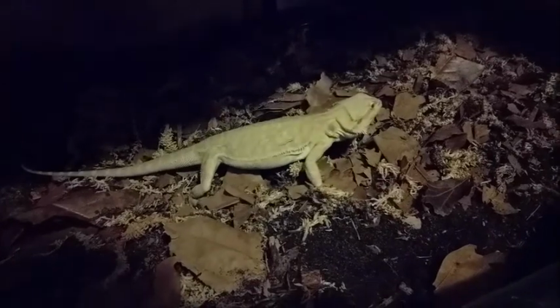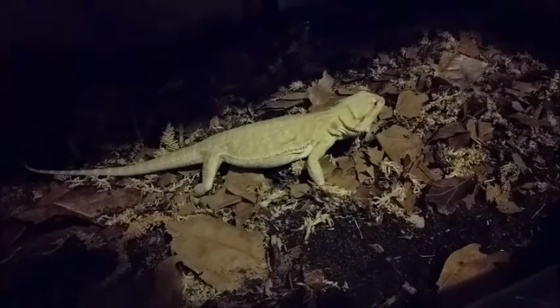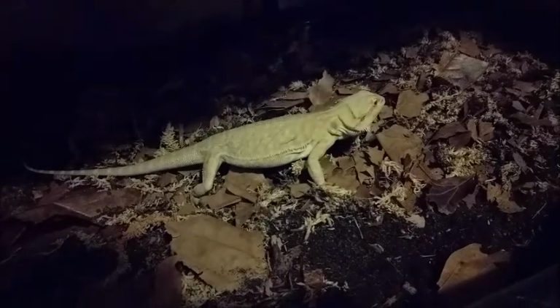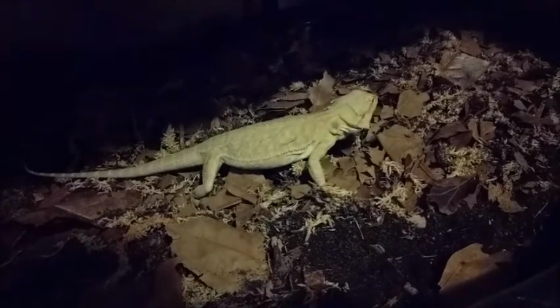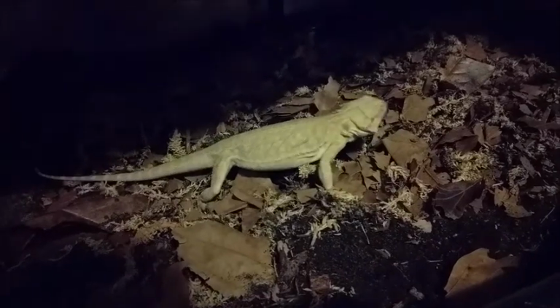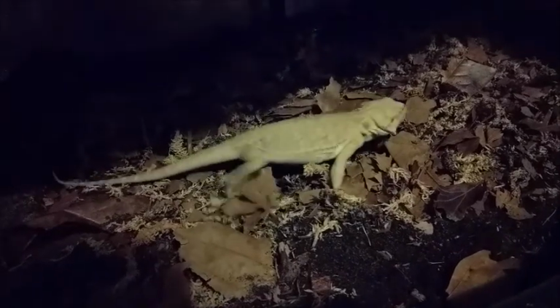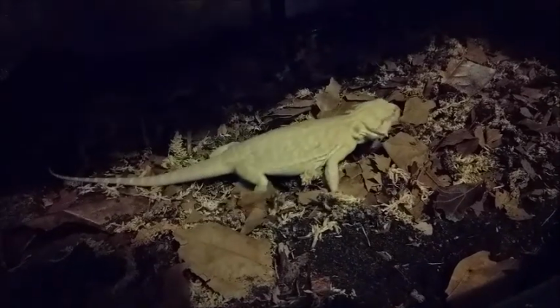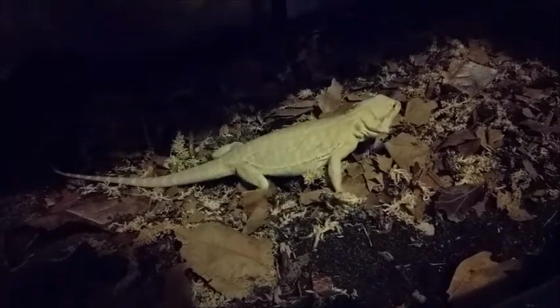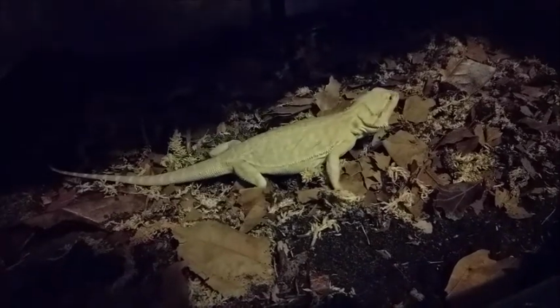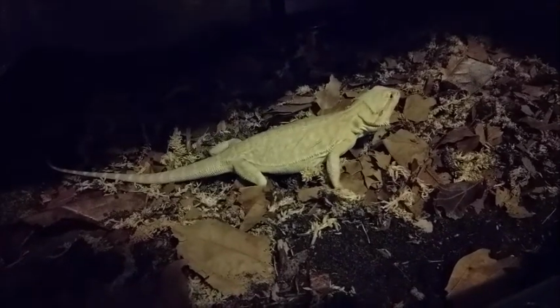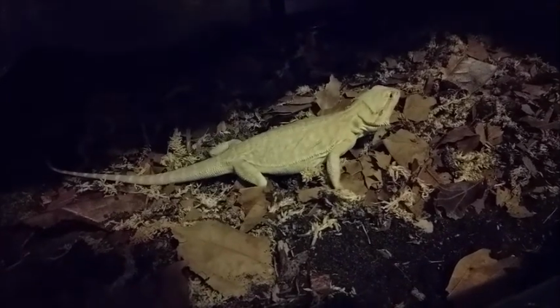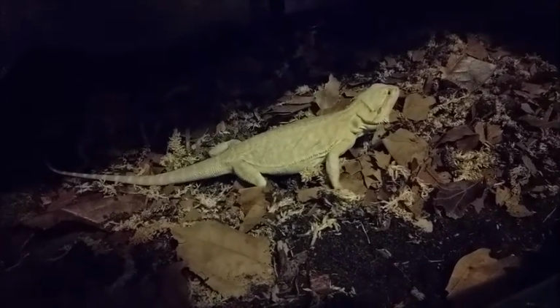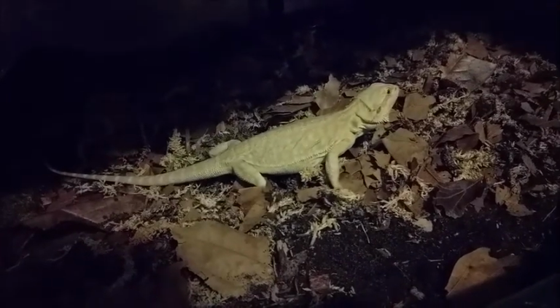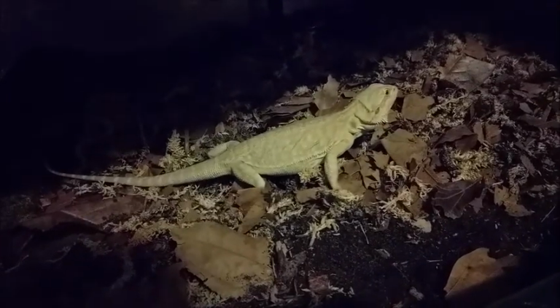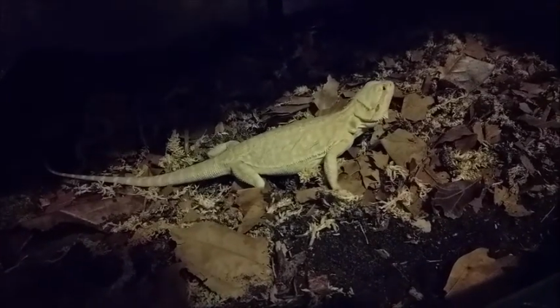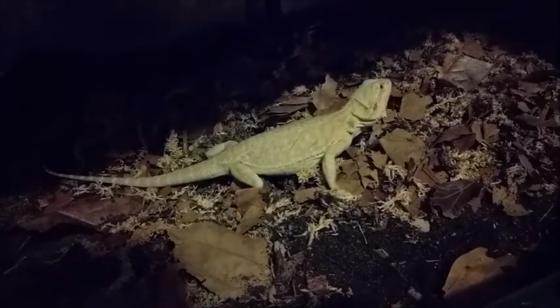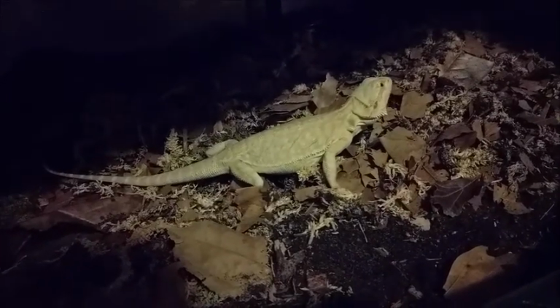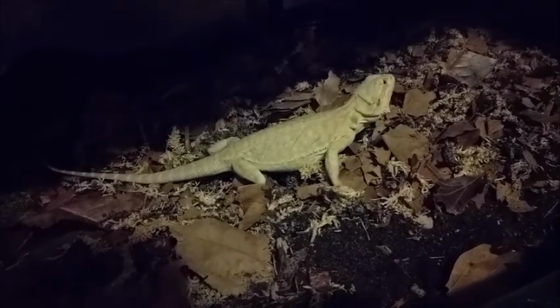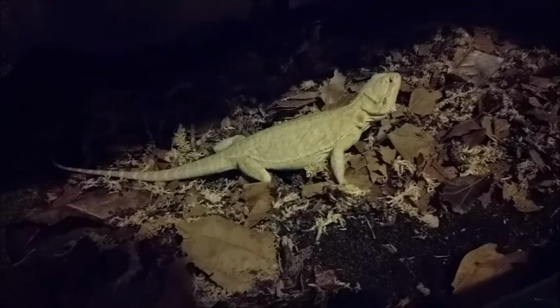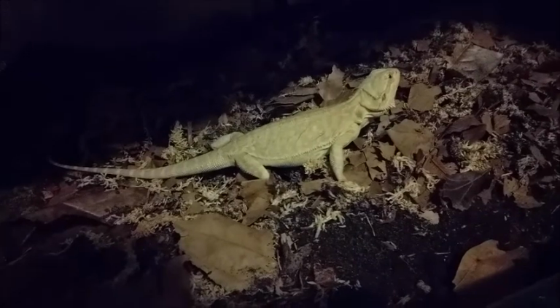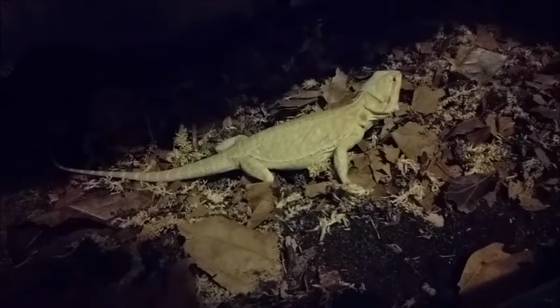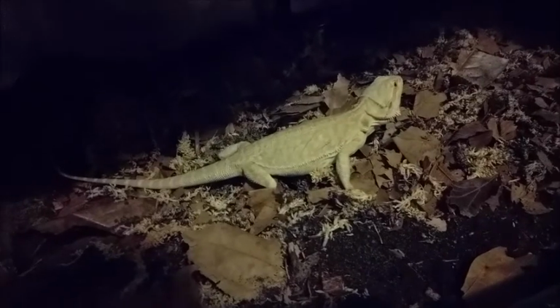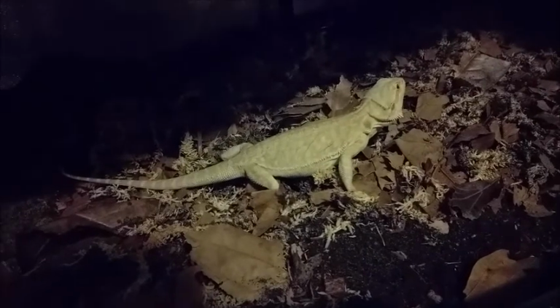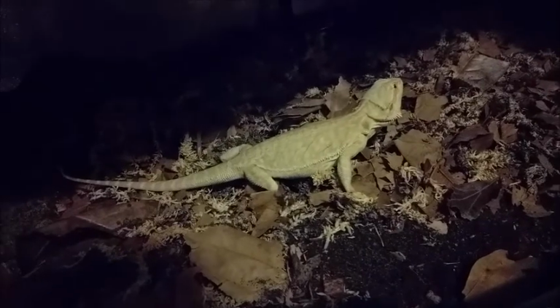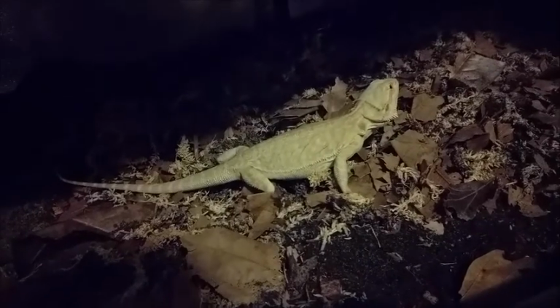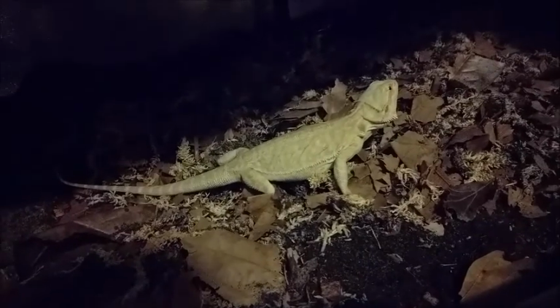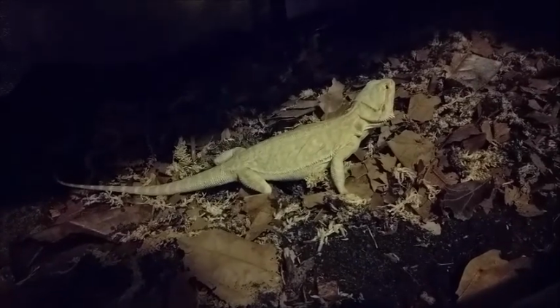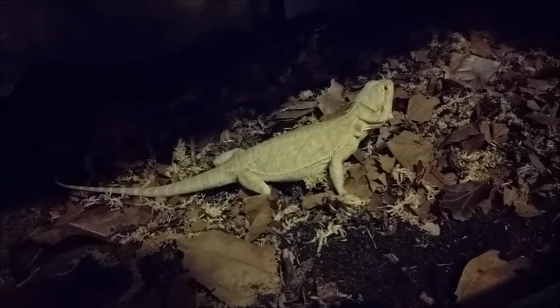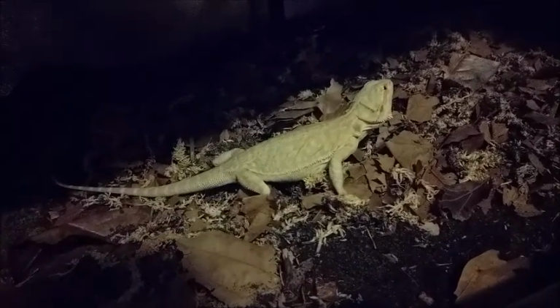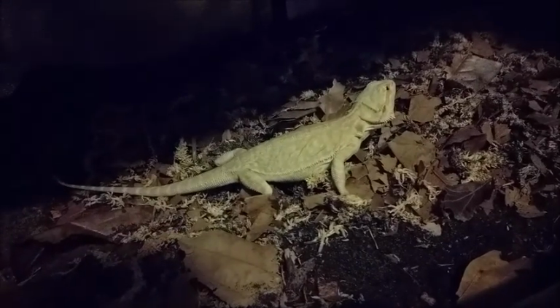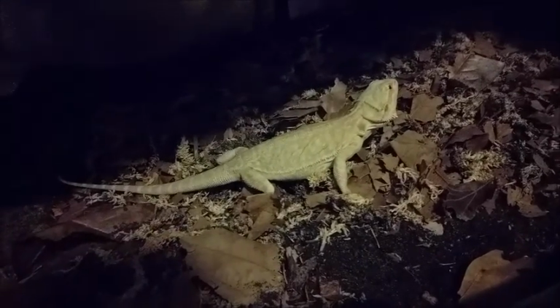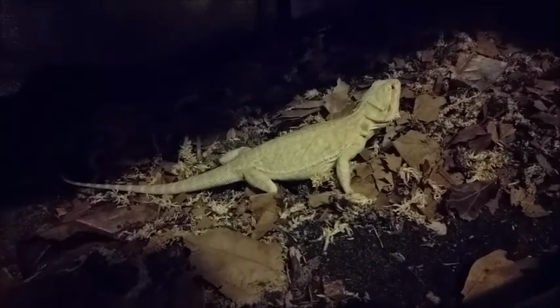Stop trying to eat things. That's sphagnum moss. I doubt it's really going to hurt you, but it's not really food.